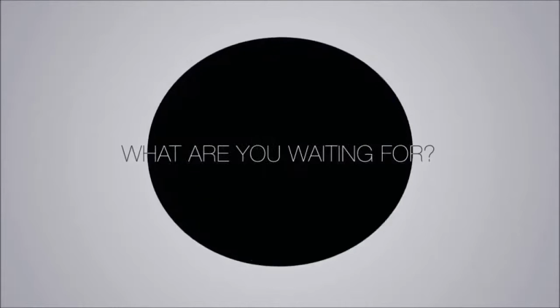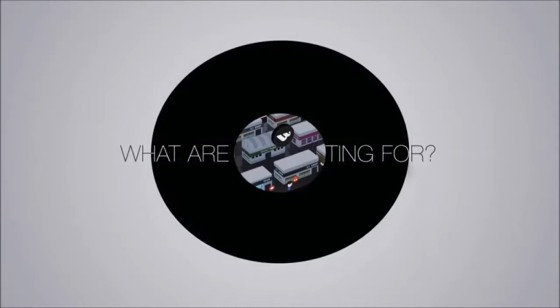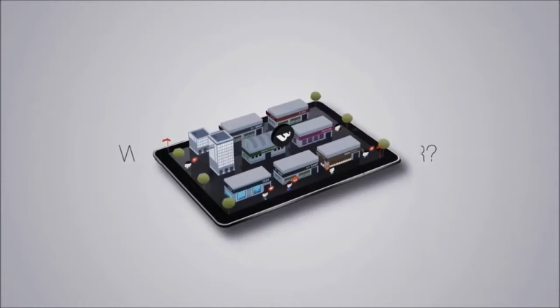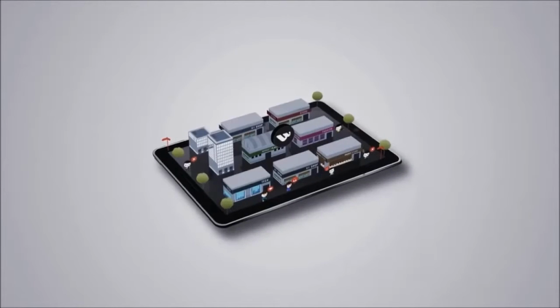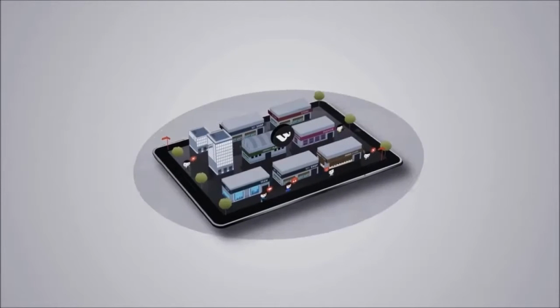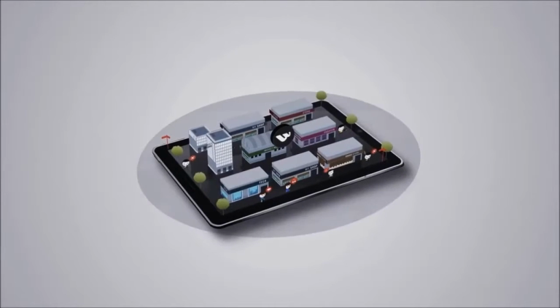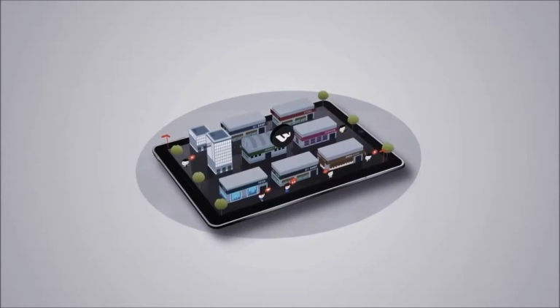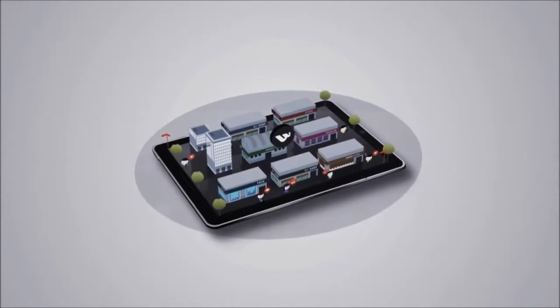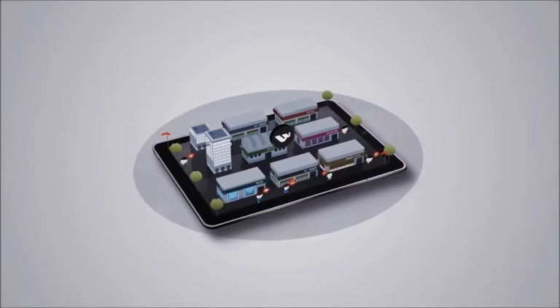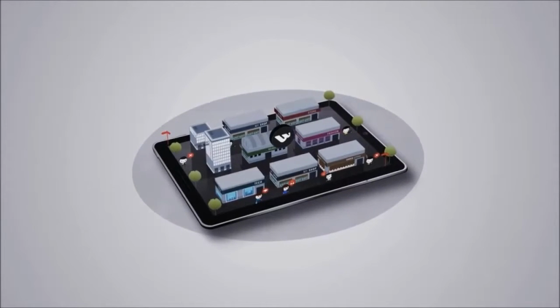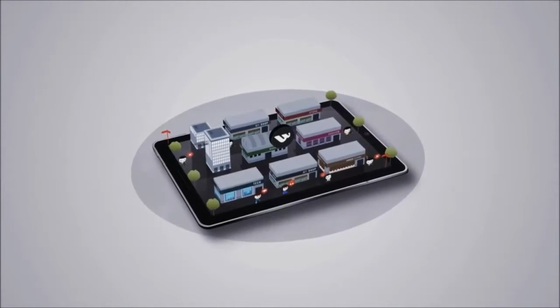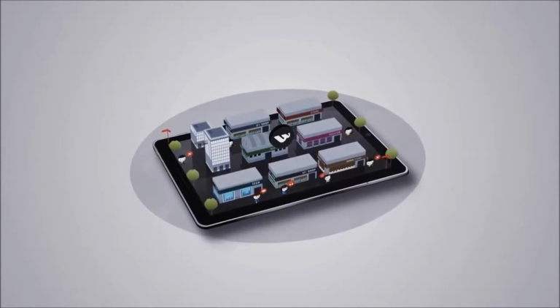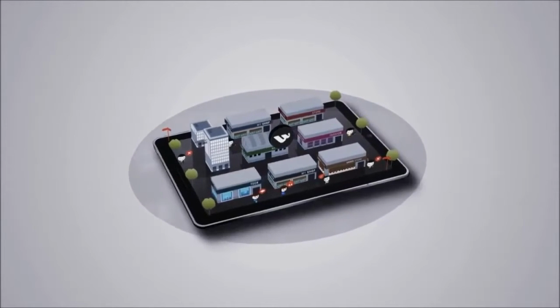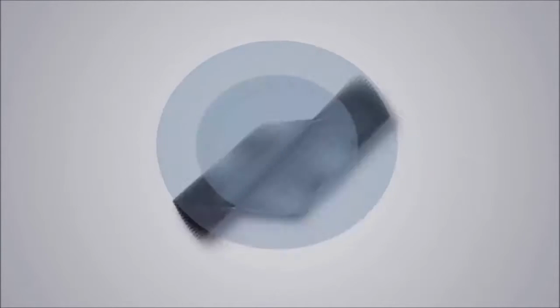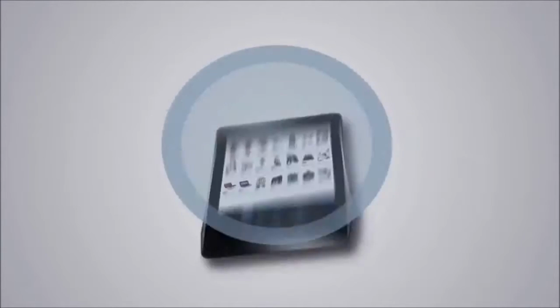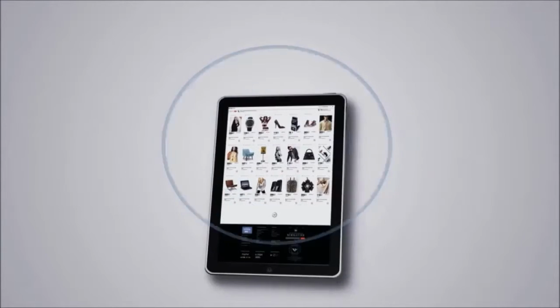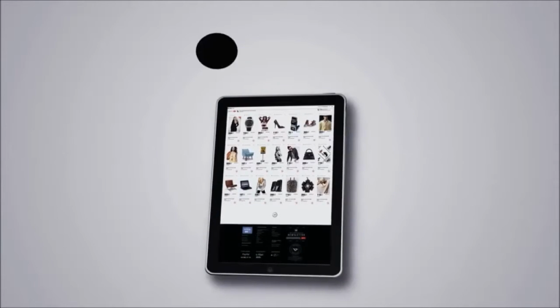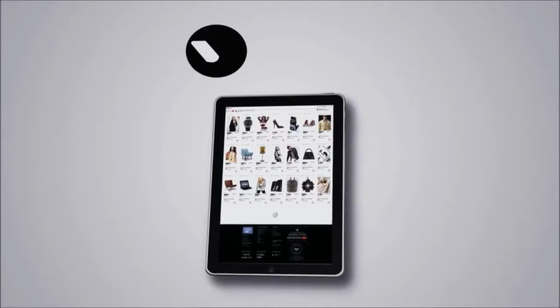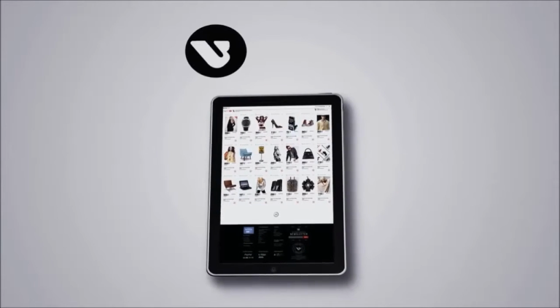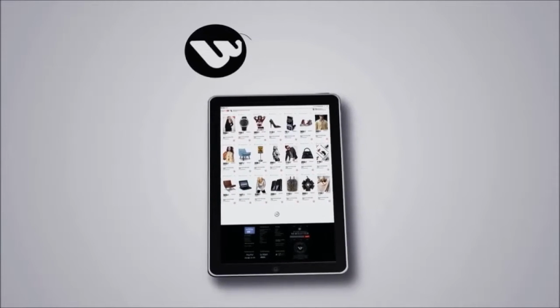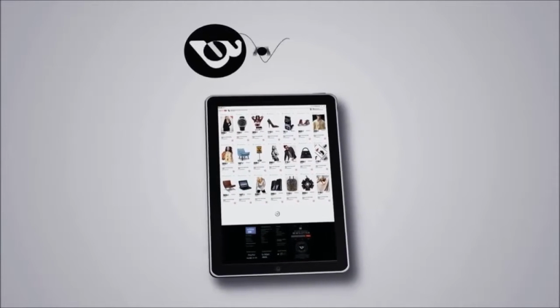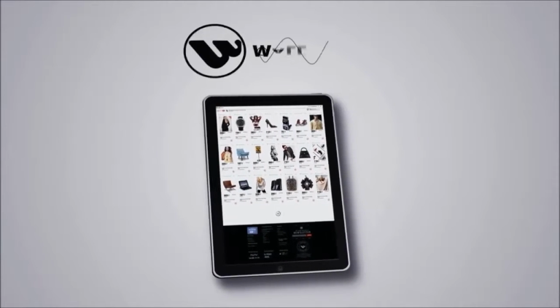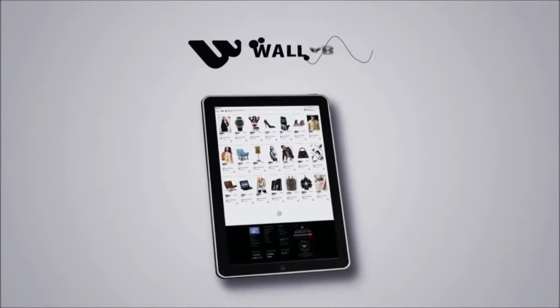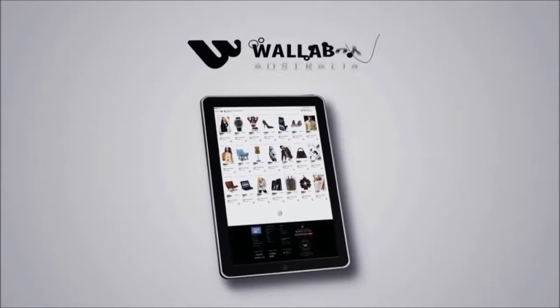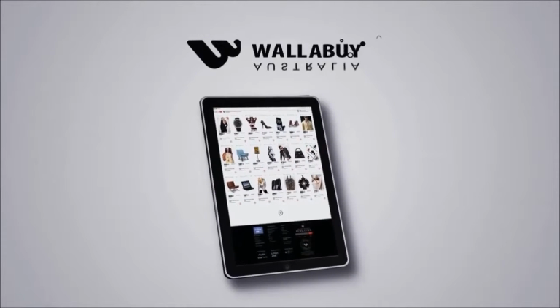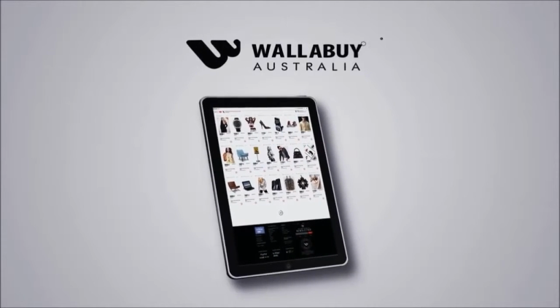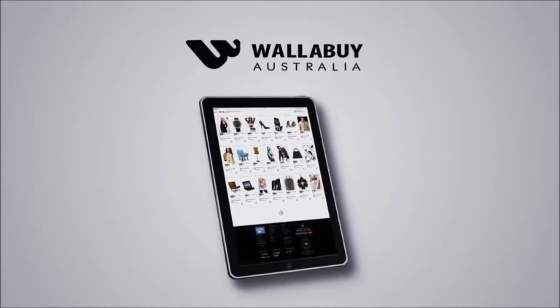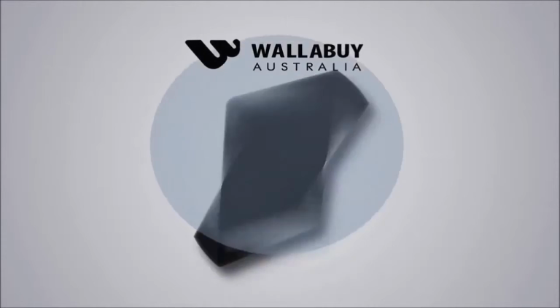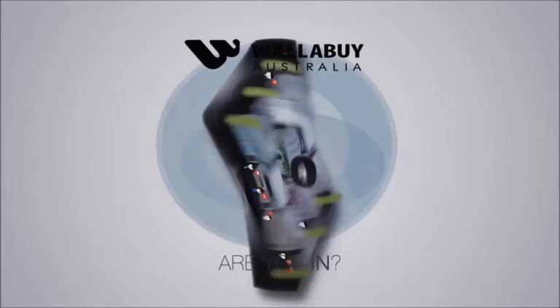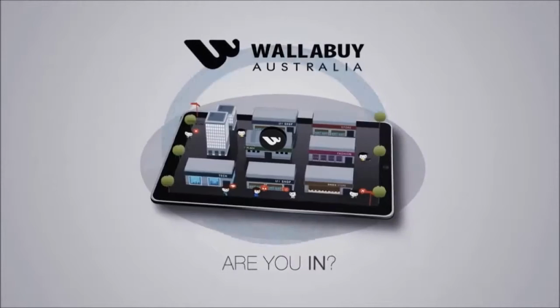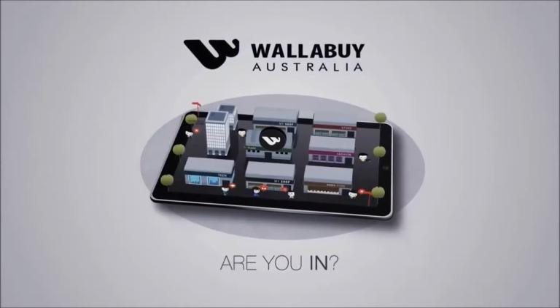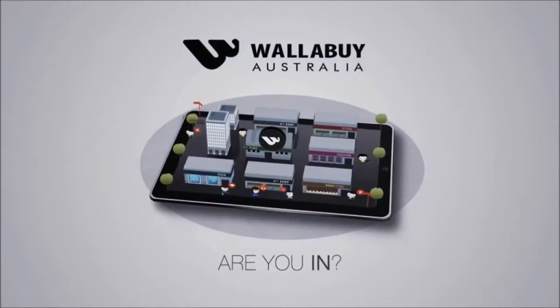So what are you waiting for? It's time to take your online store to the next level. Wallaby Australia, are you in?